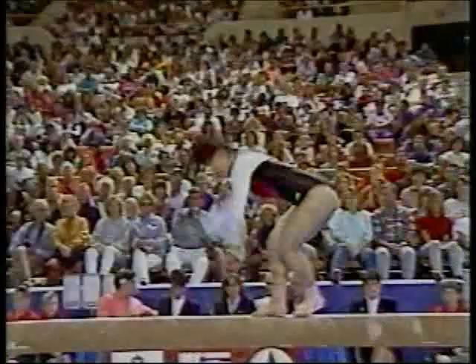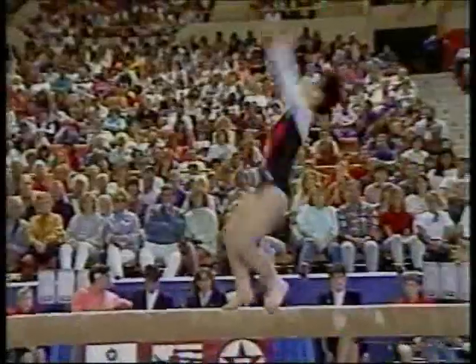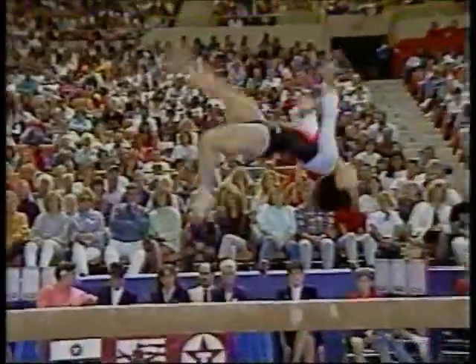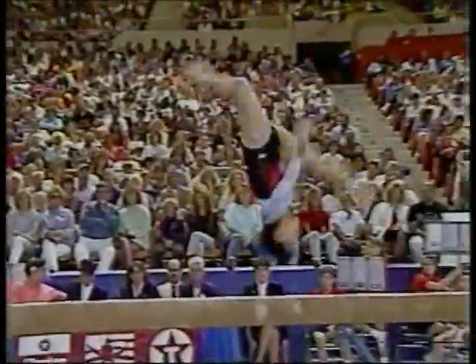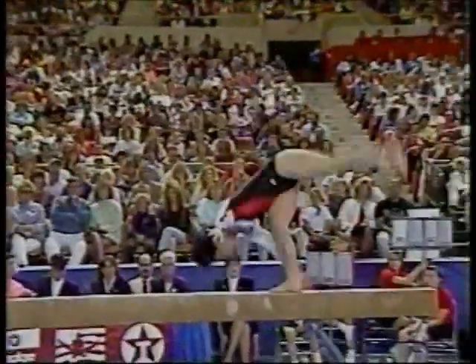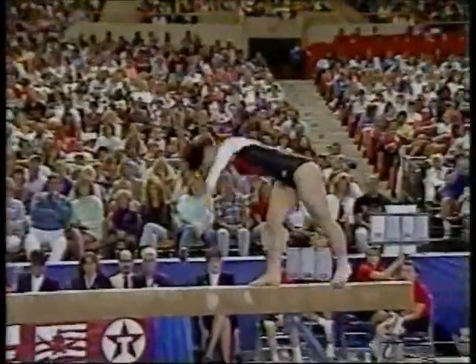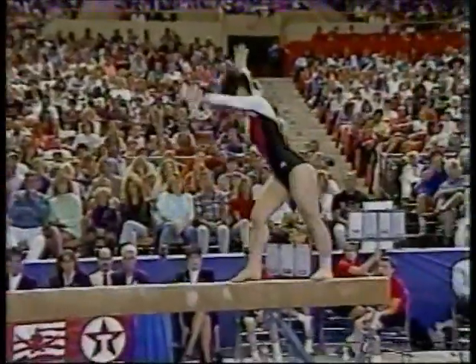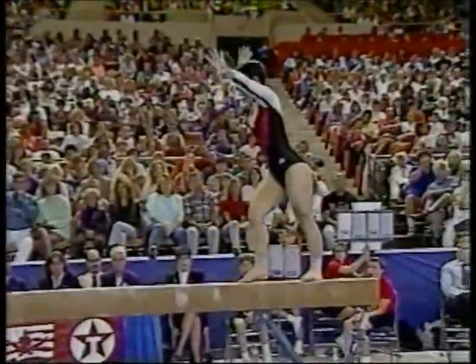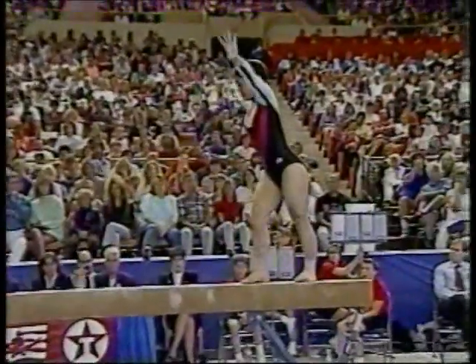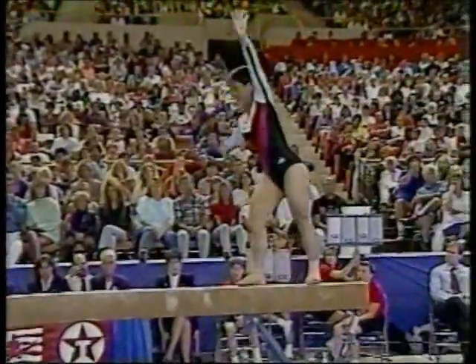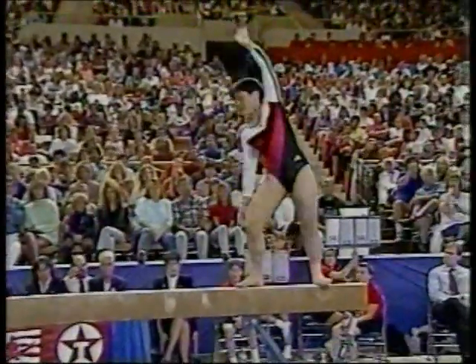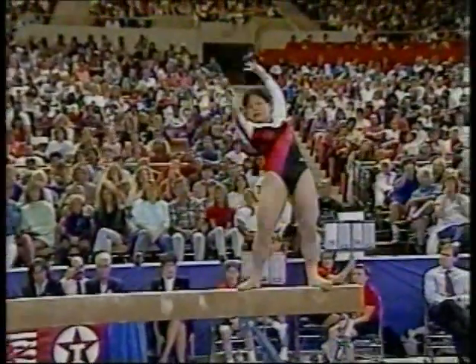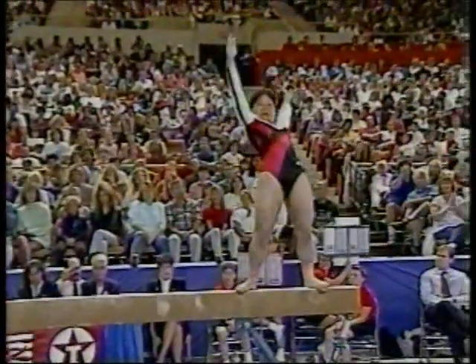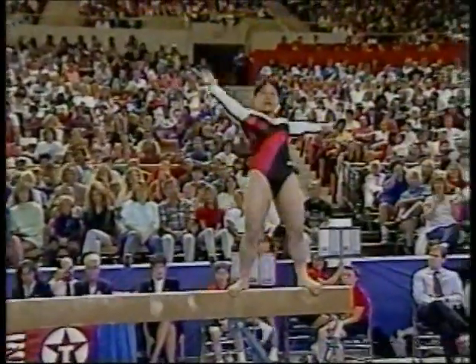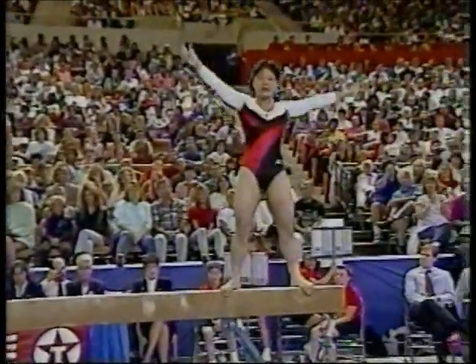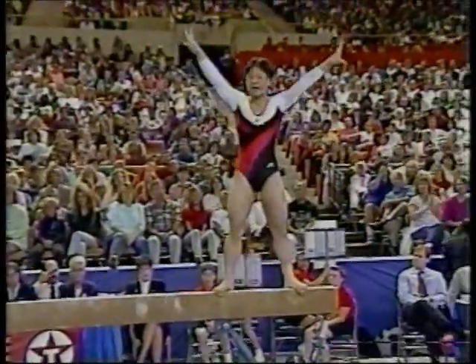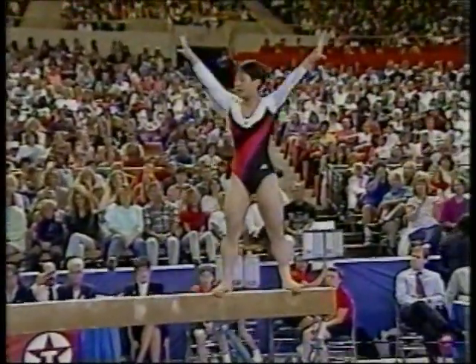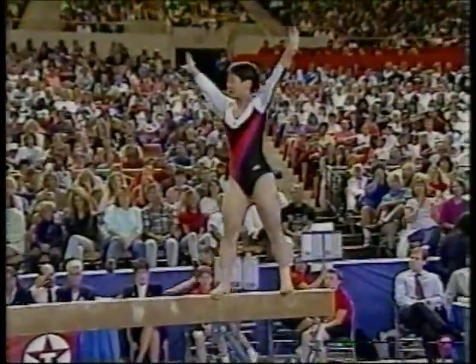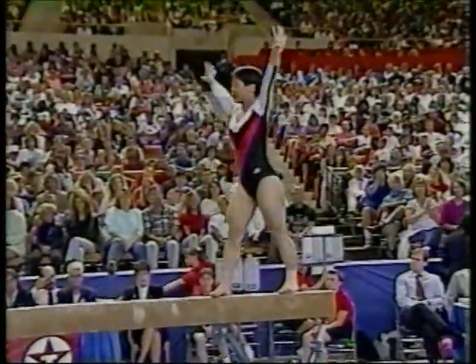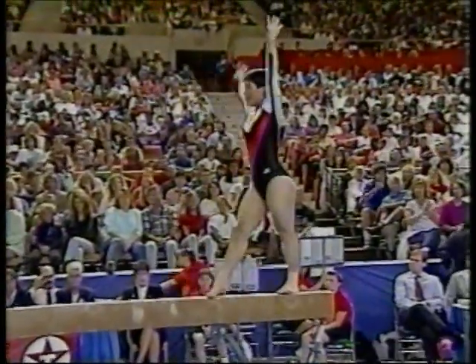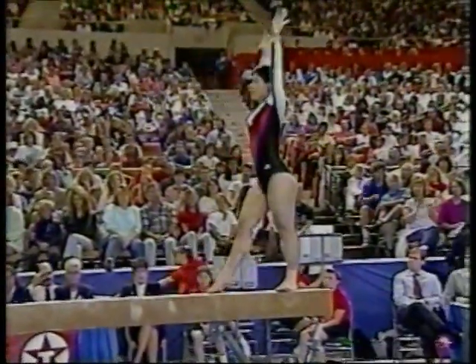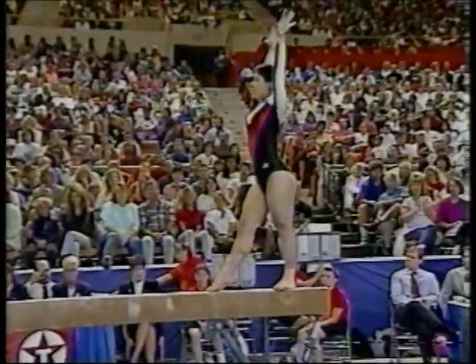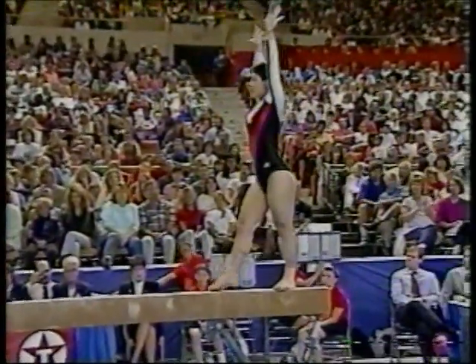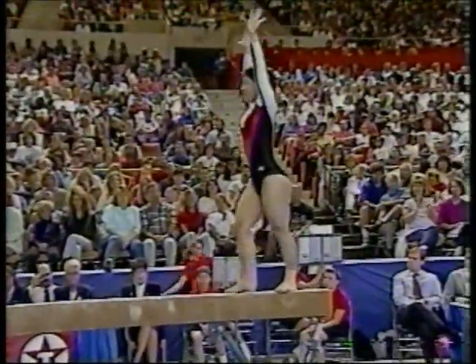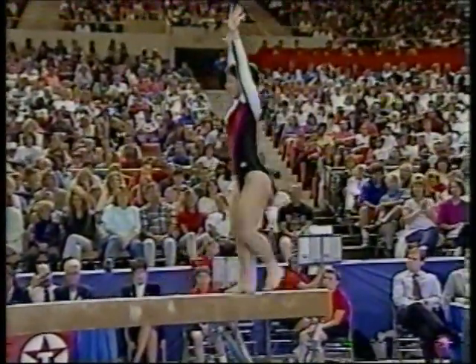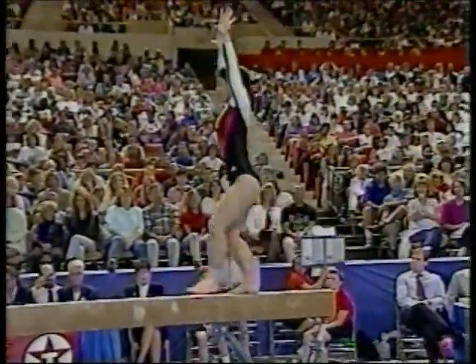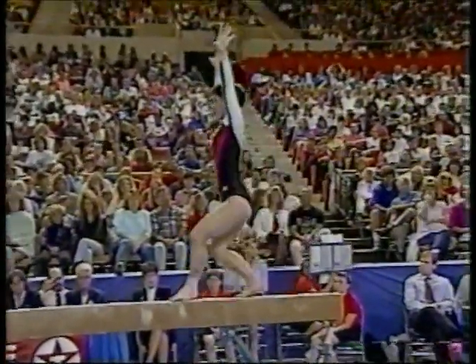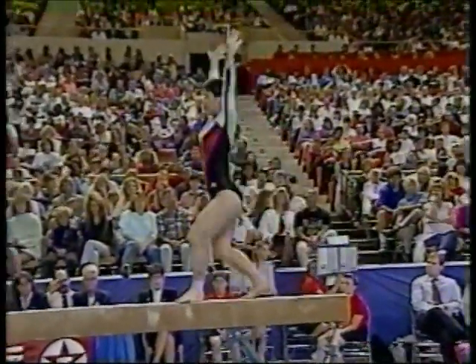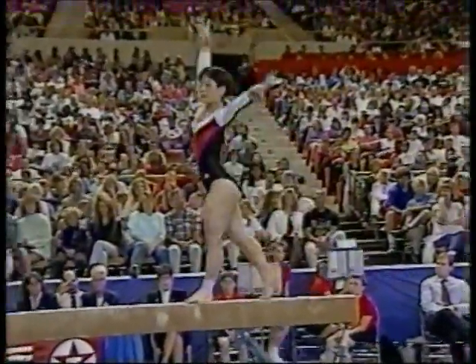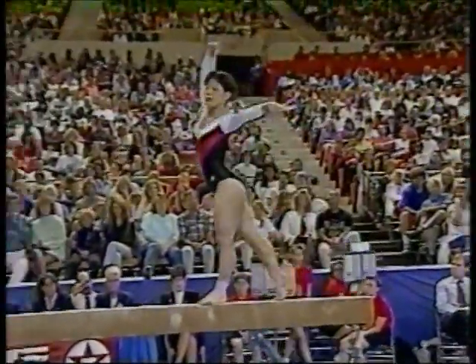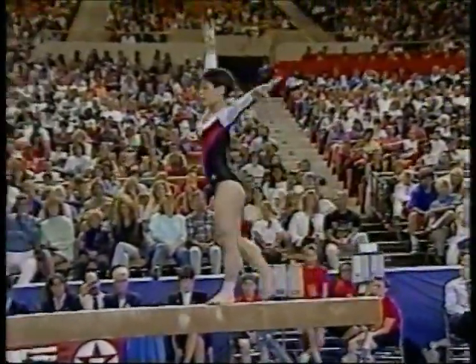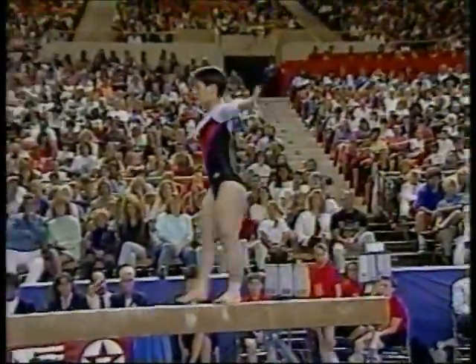Two layout stepouts, just like we saw Wendy doing, almost the identical balance break as well.